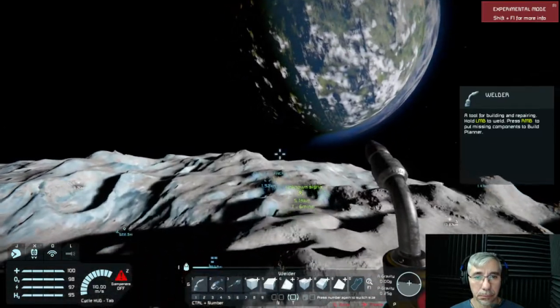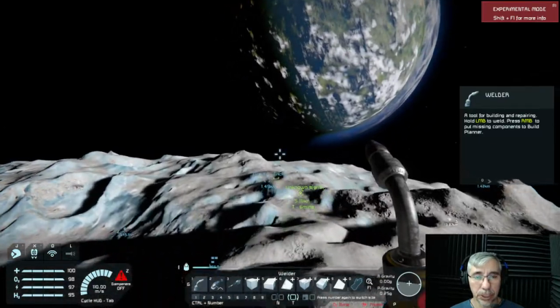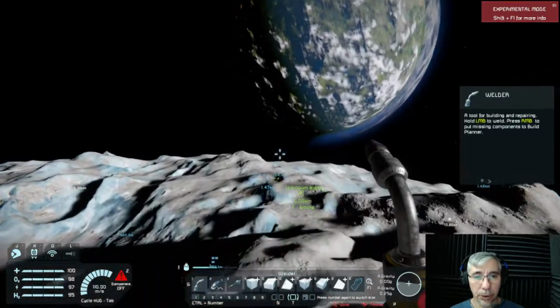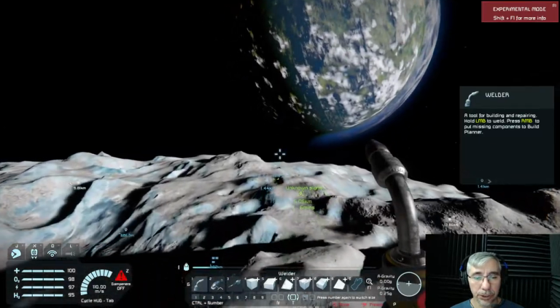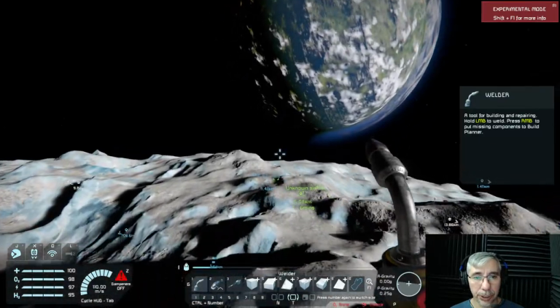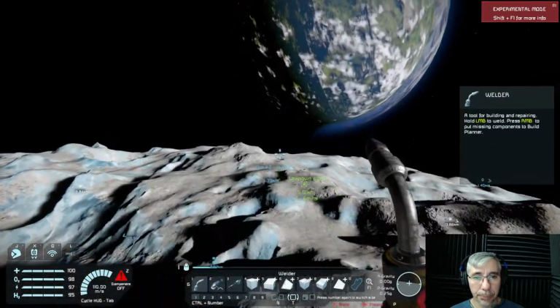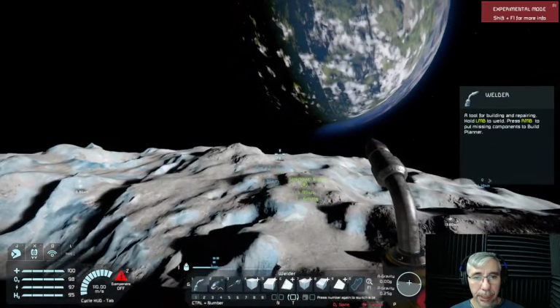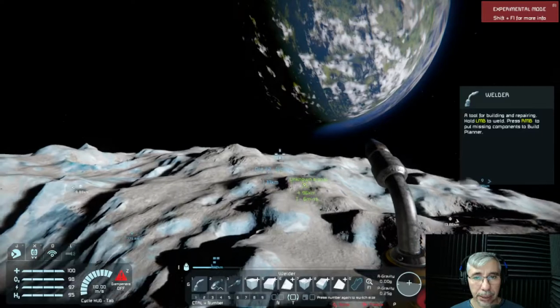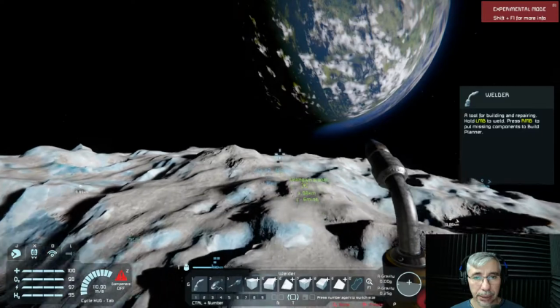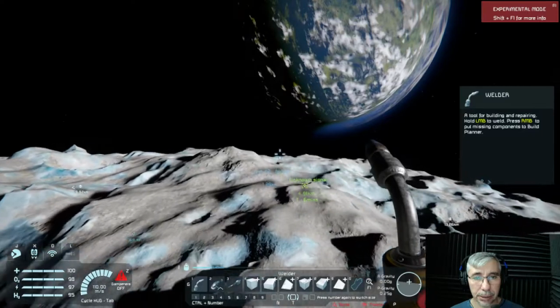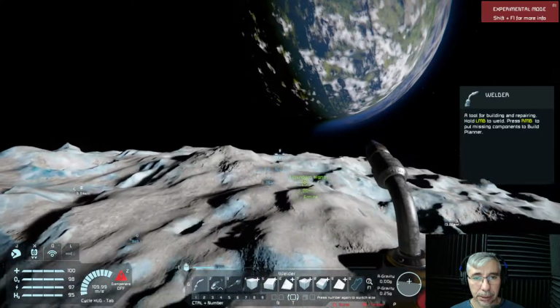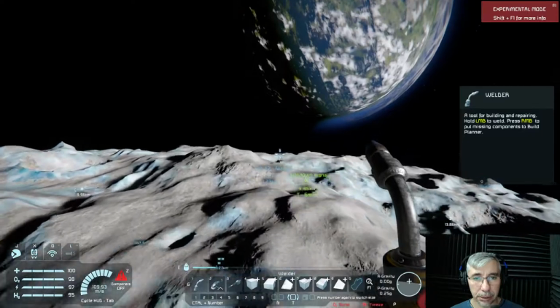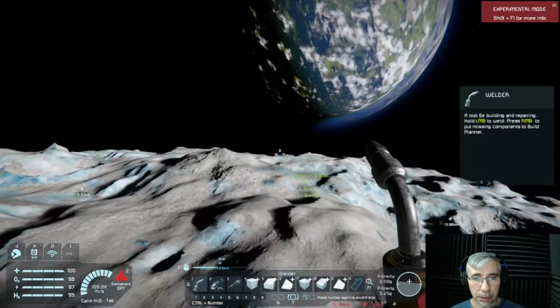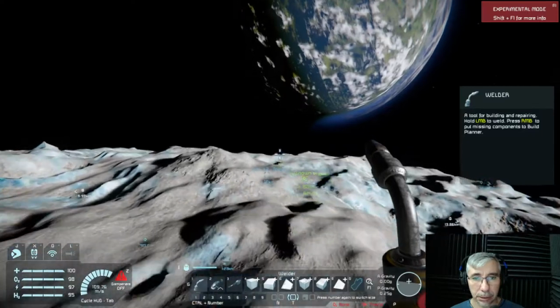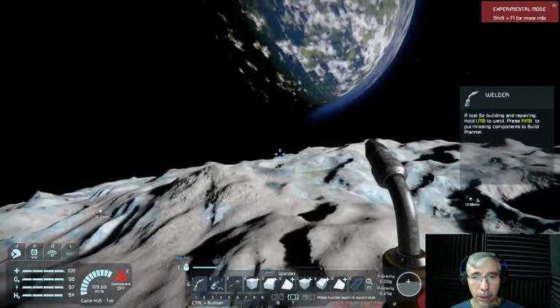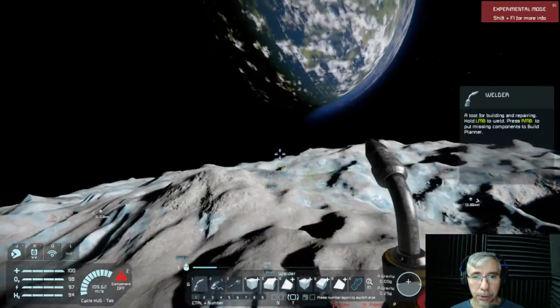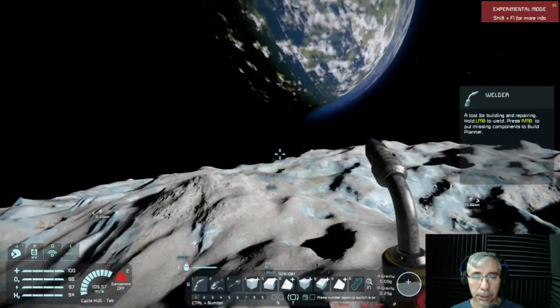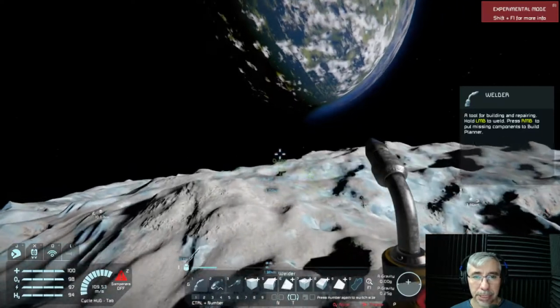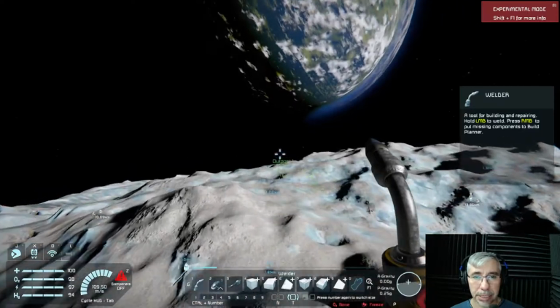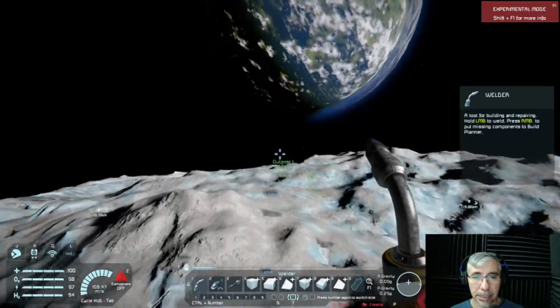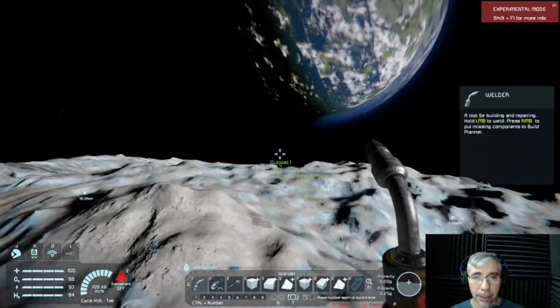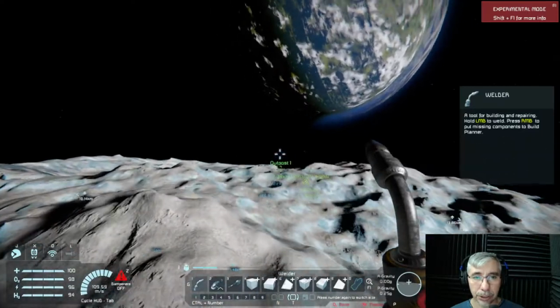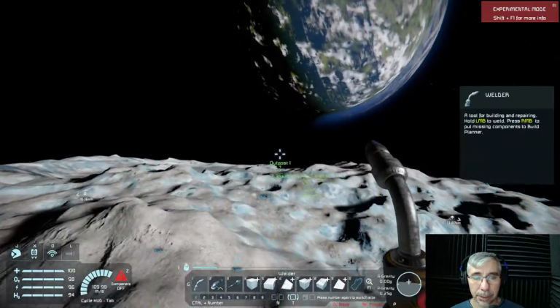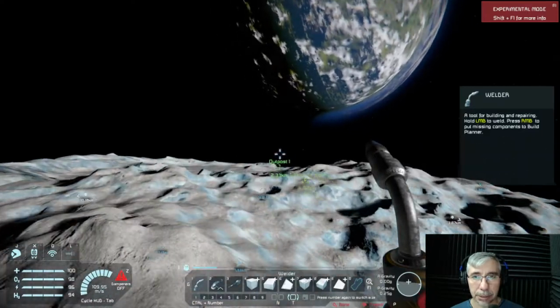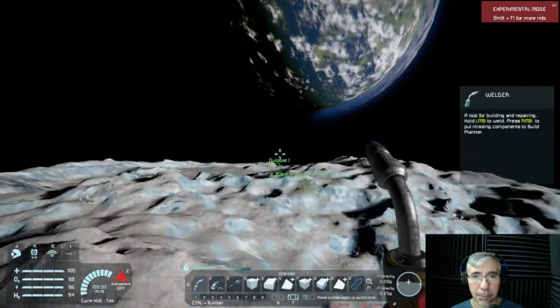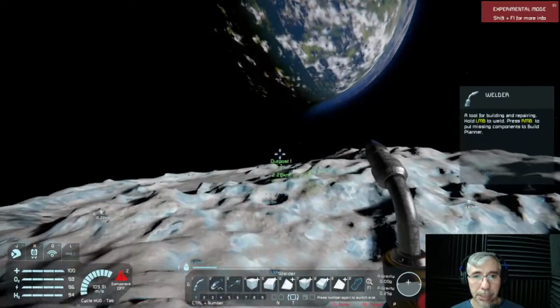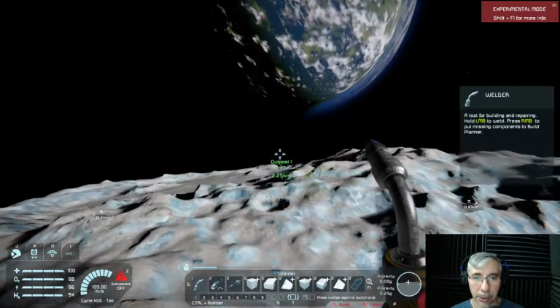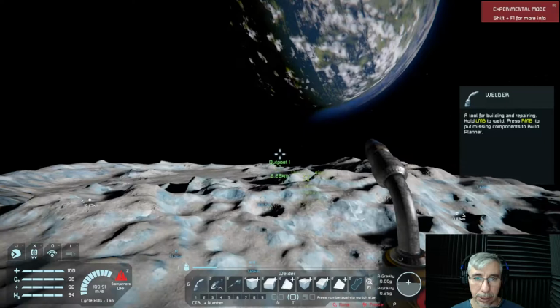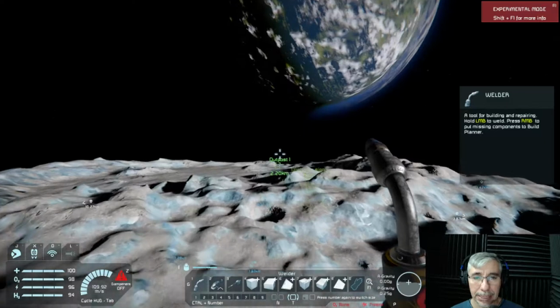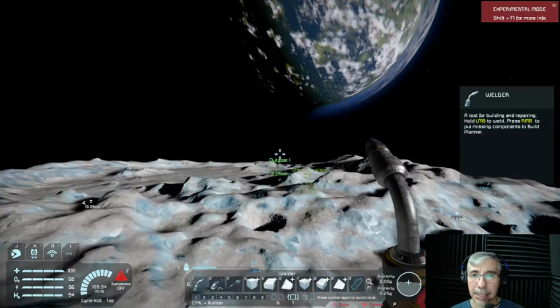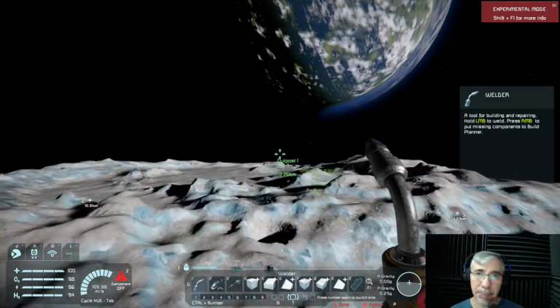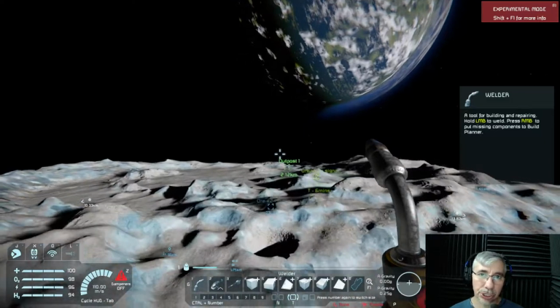The other ship at the outpost is this starting ship — this space pod. It's a big ship.